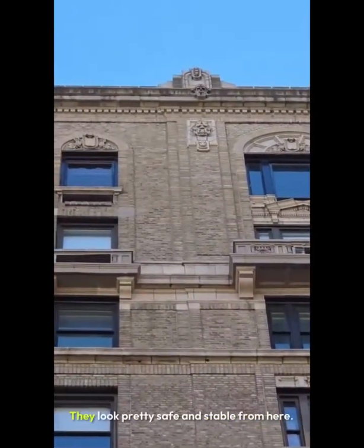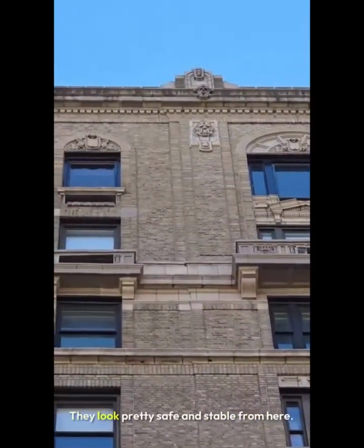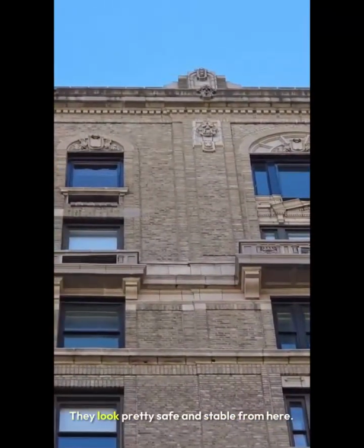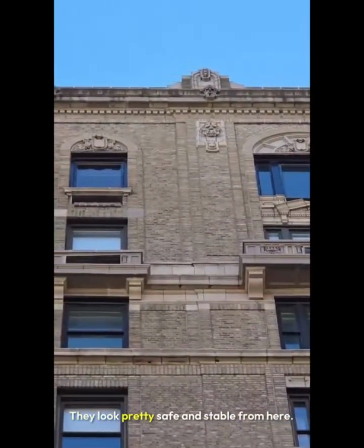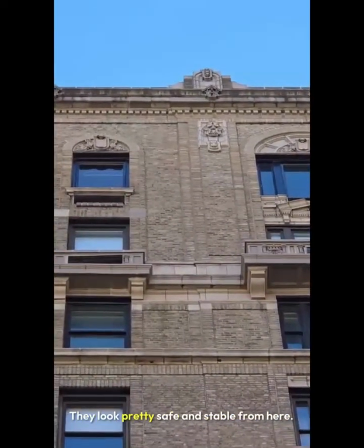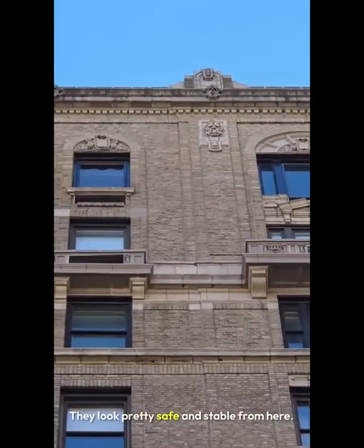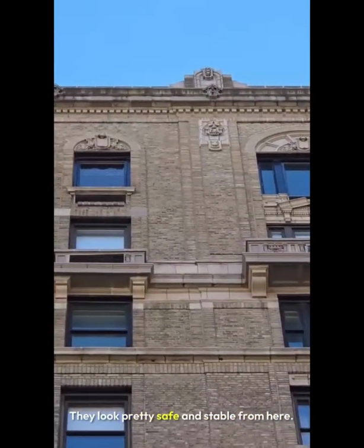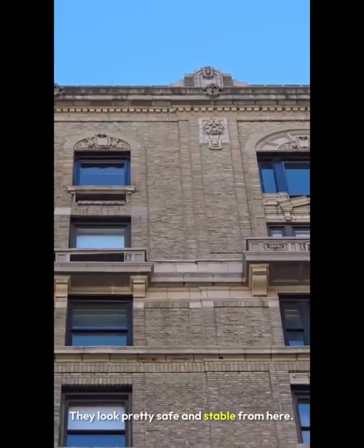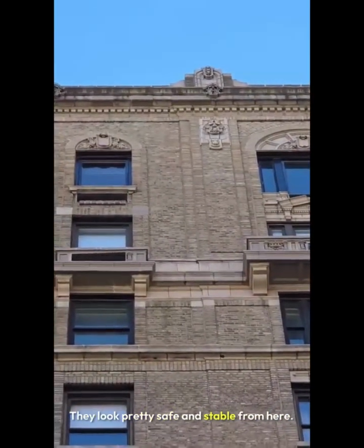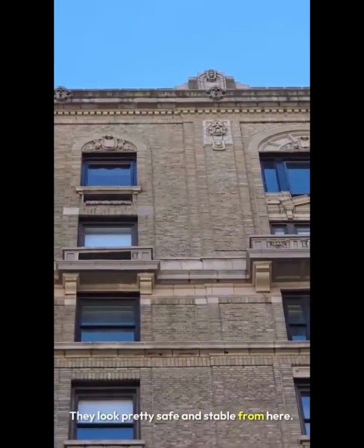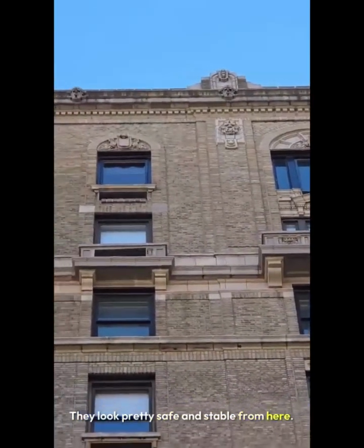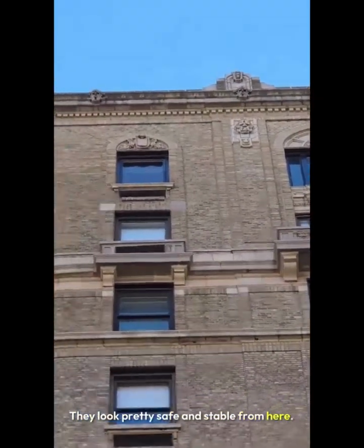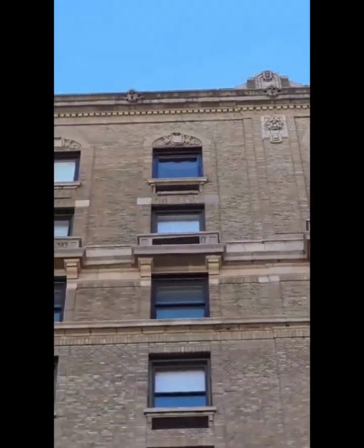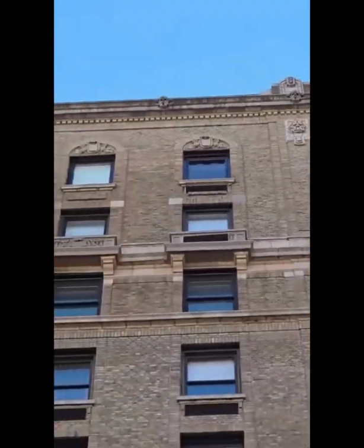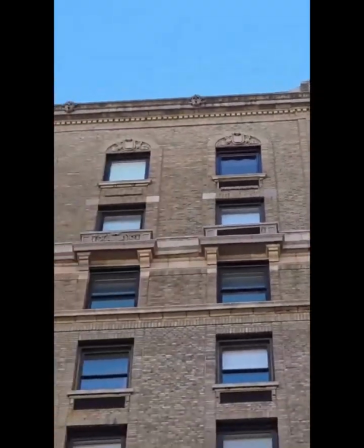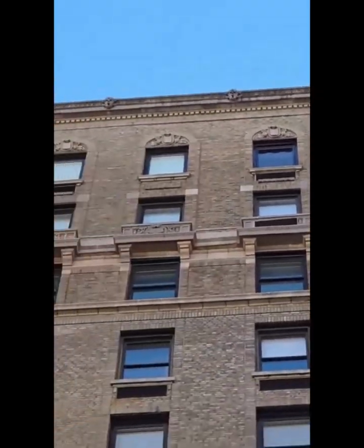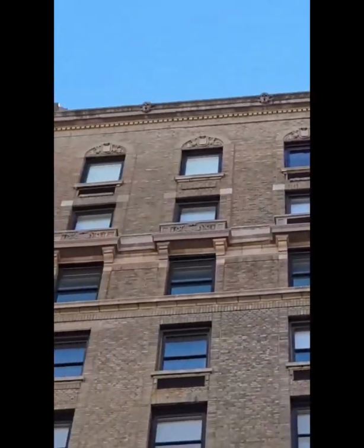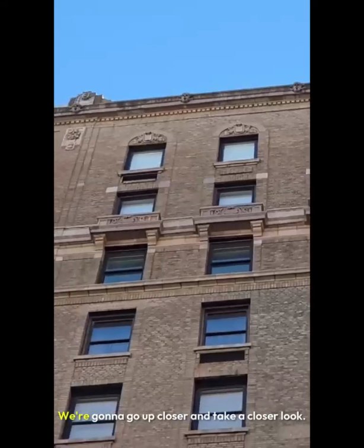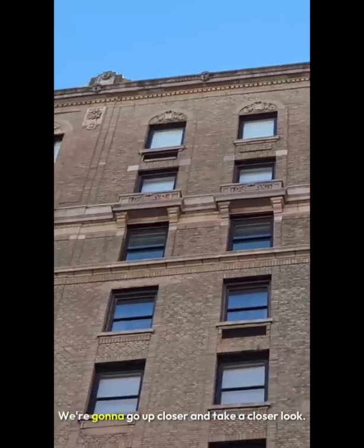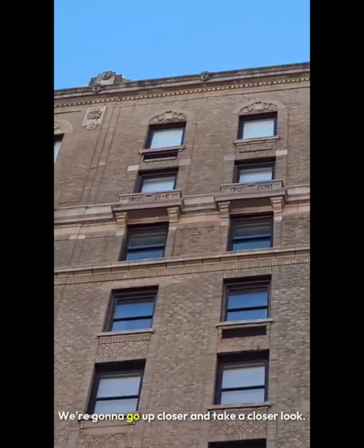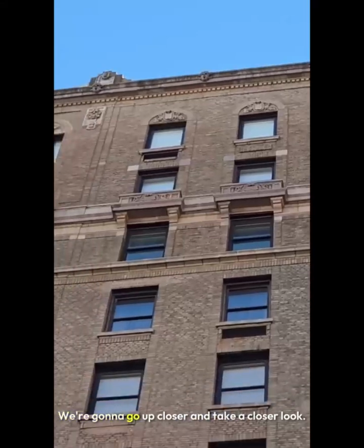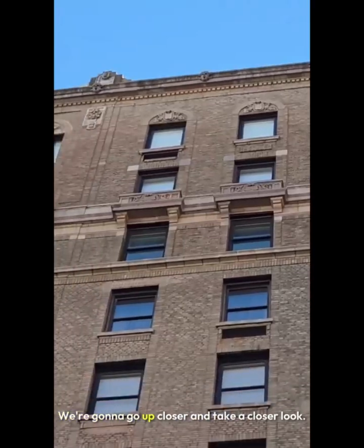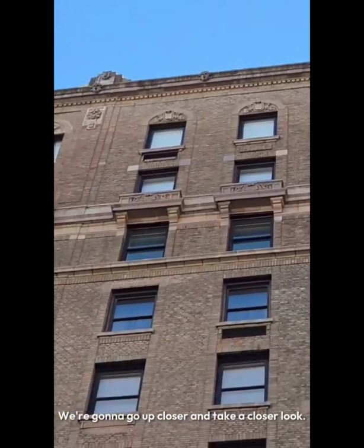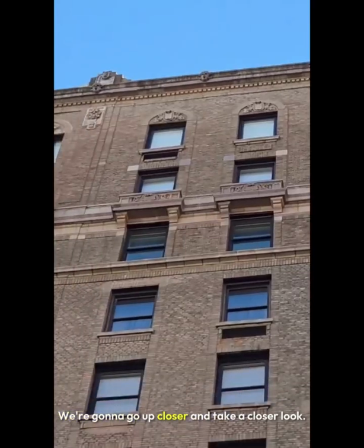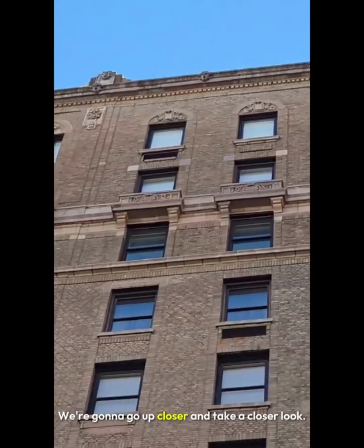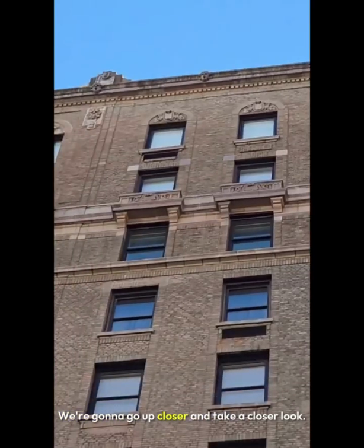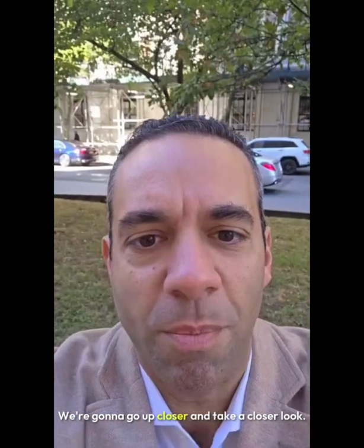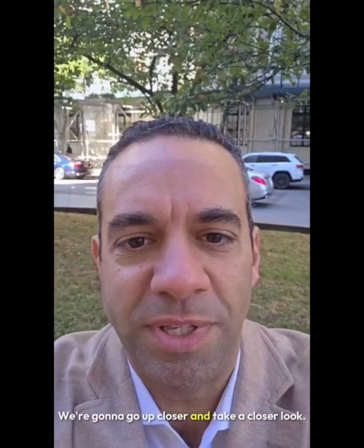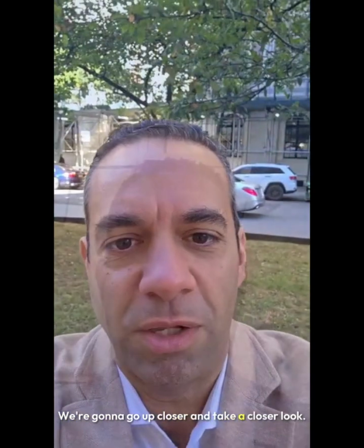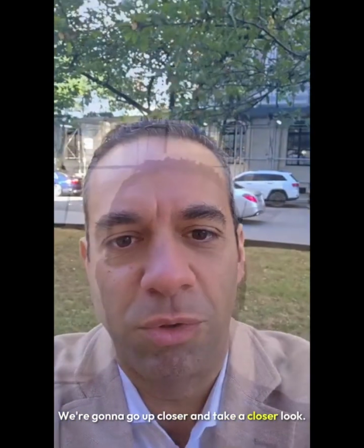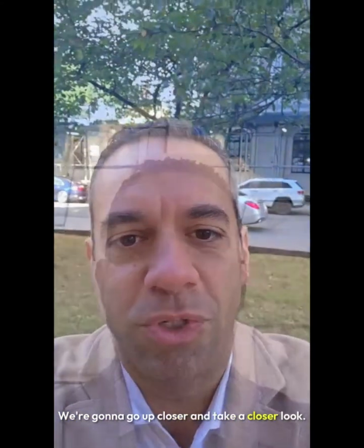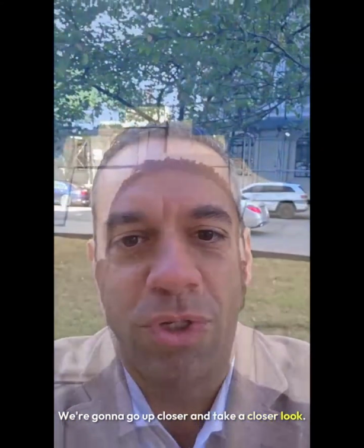They look pretty safe and stable from here. We're going to go up closer and take a closer look.